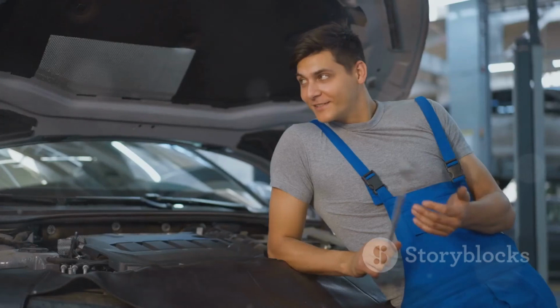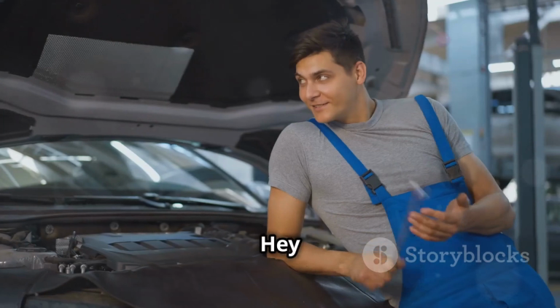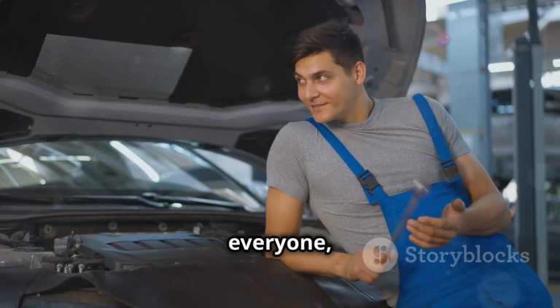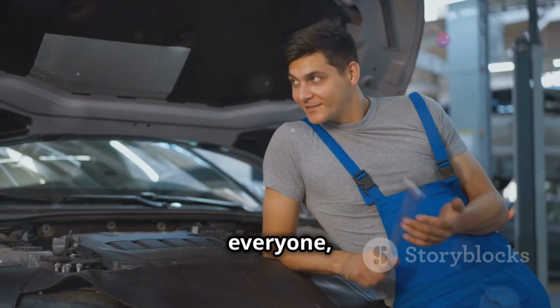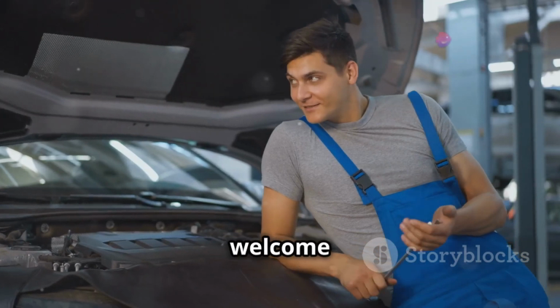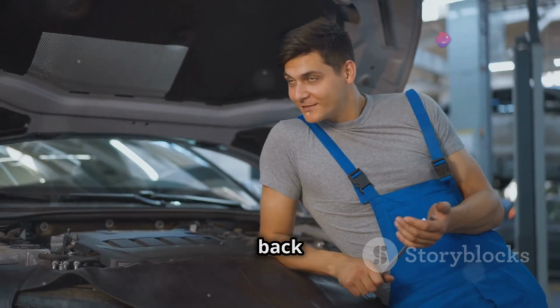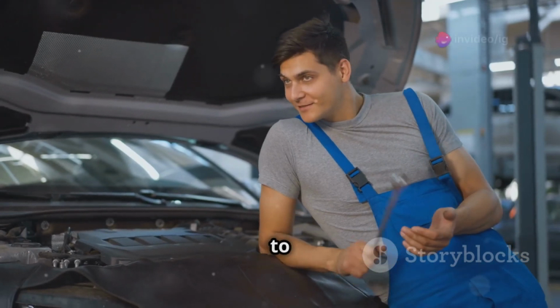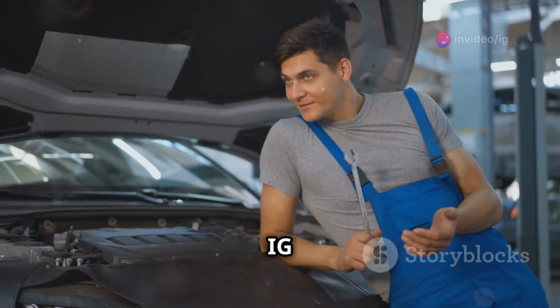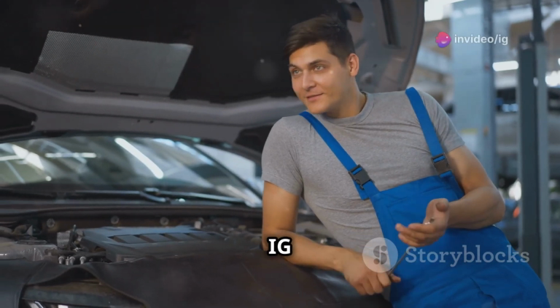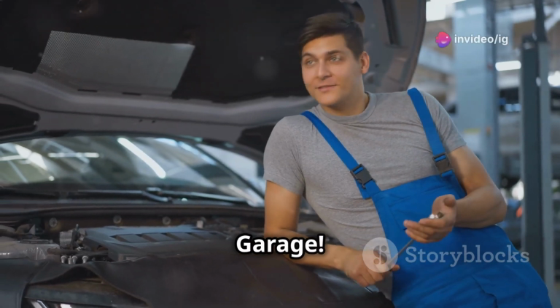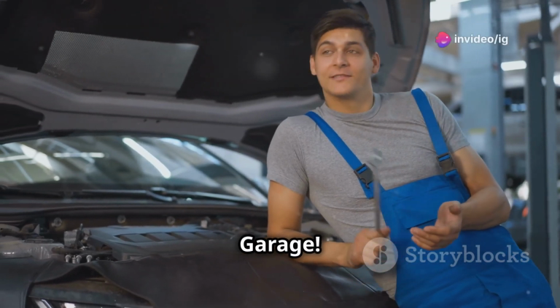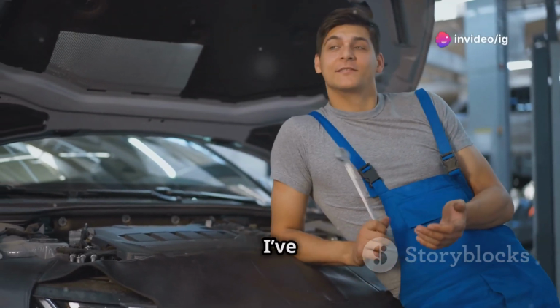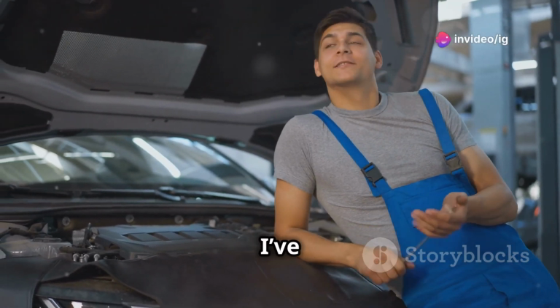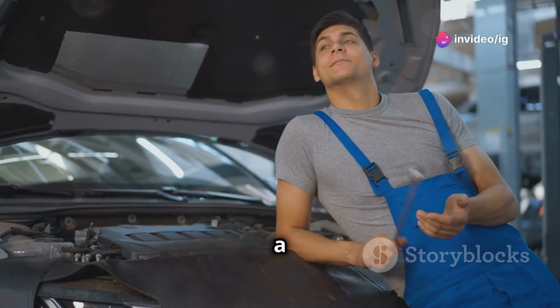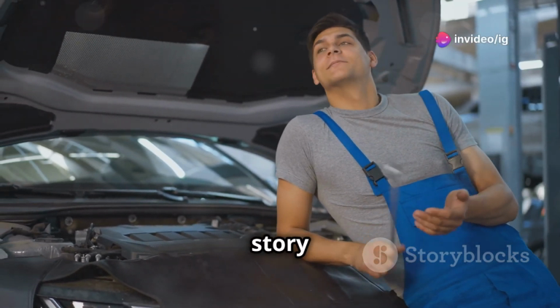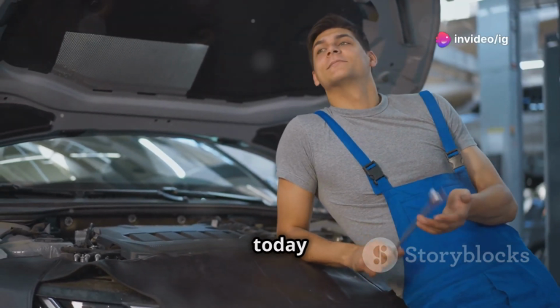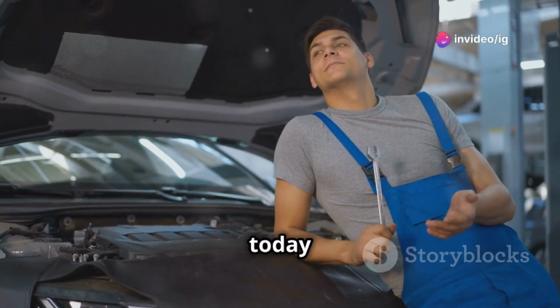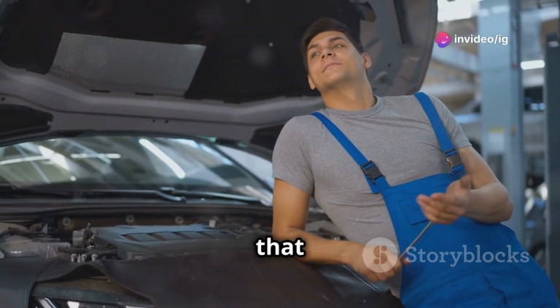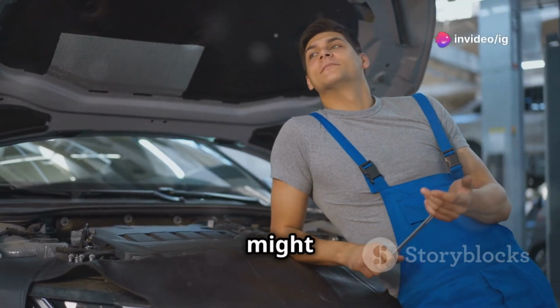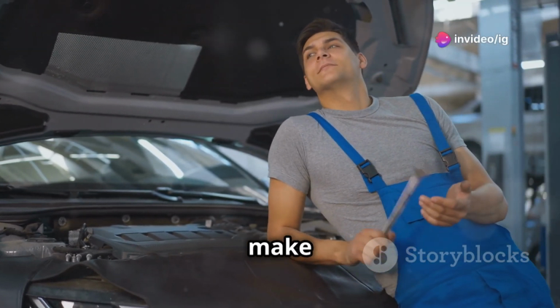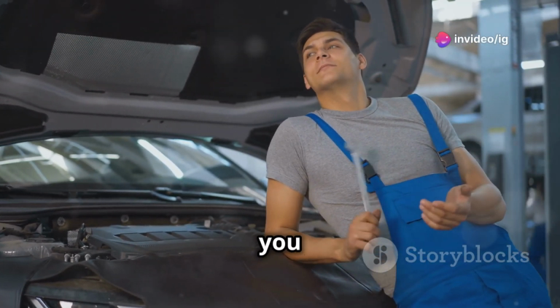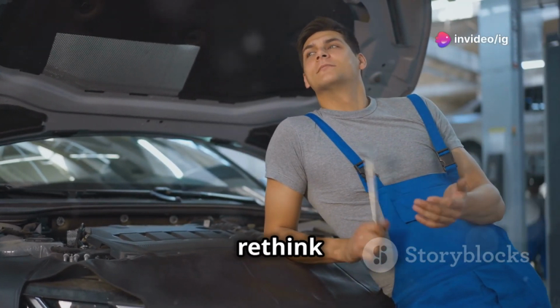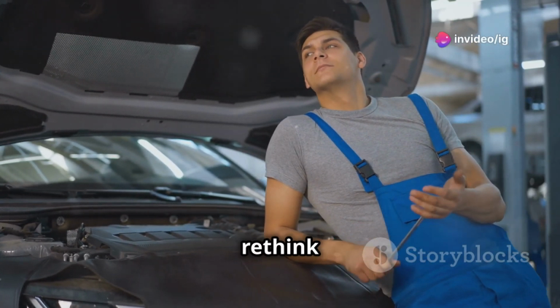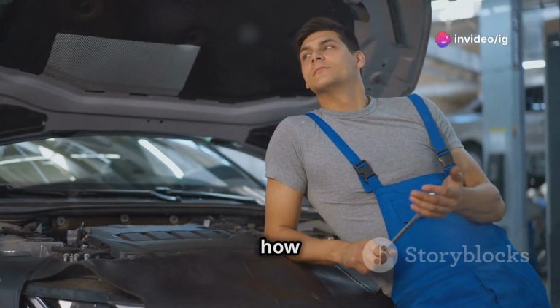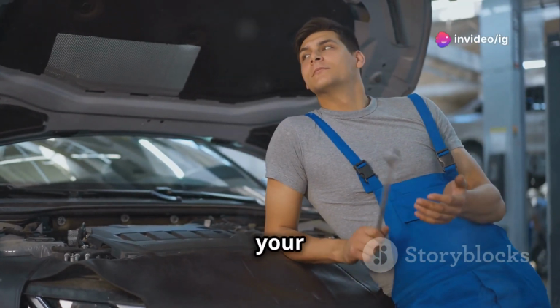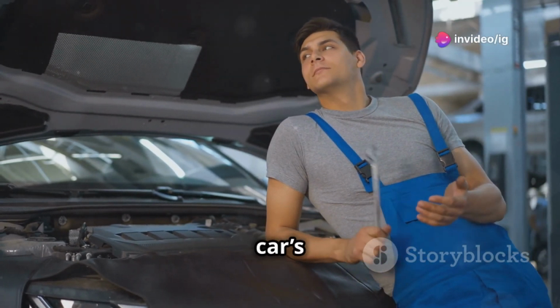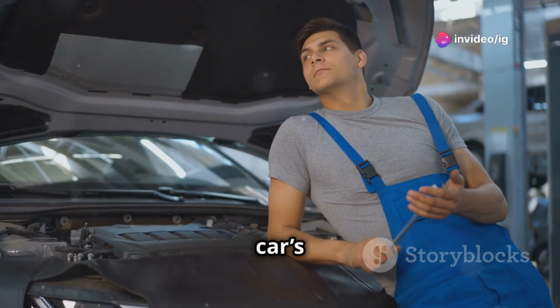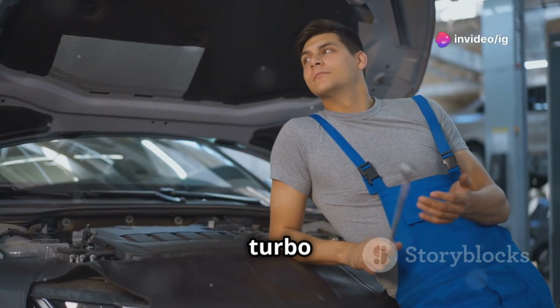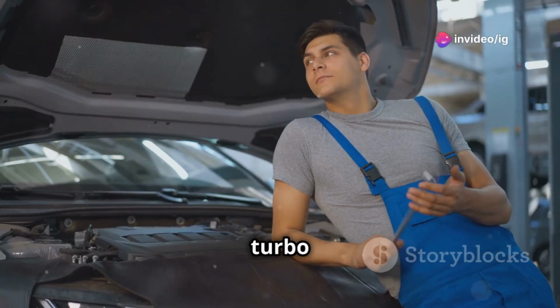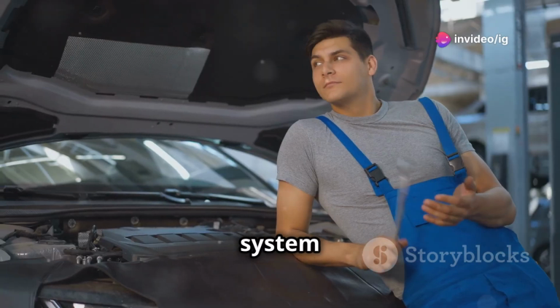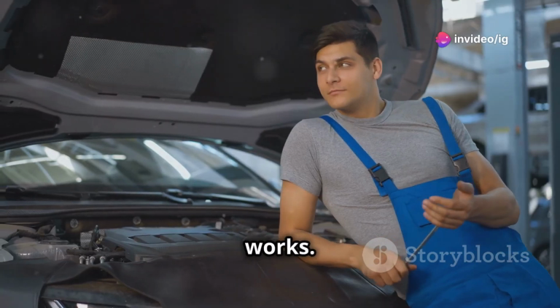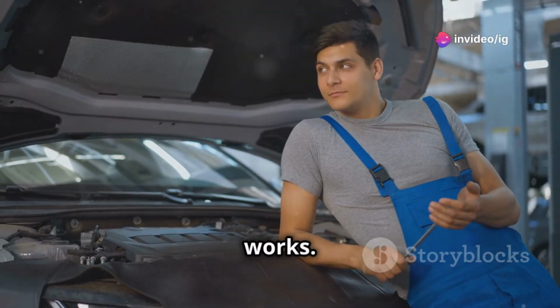Hey everyone, welcome back to IG Garage. I've got a story today that might make you rethink how your car's turbo system works.